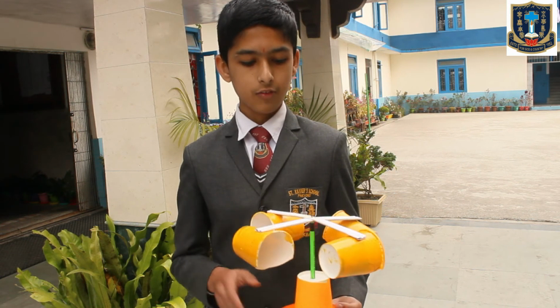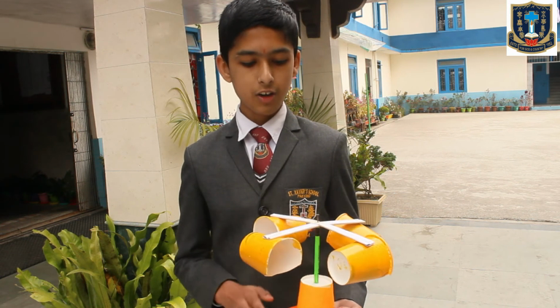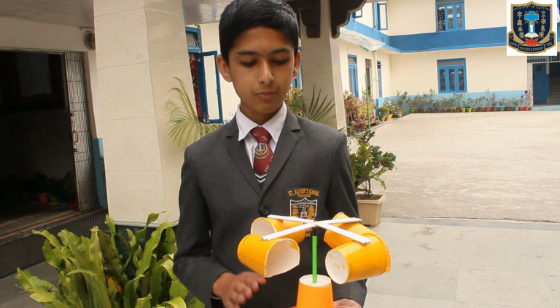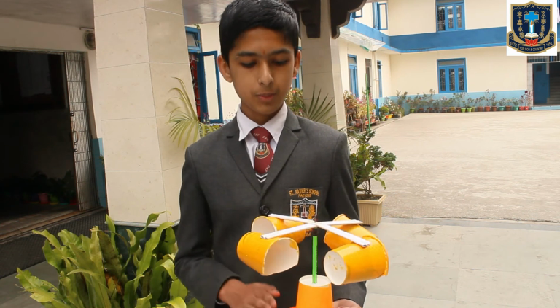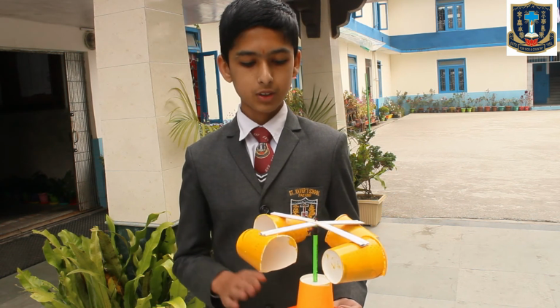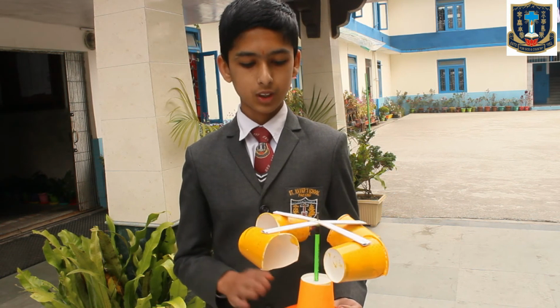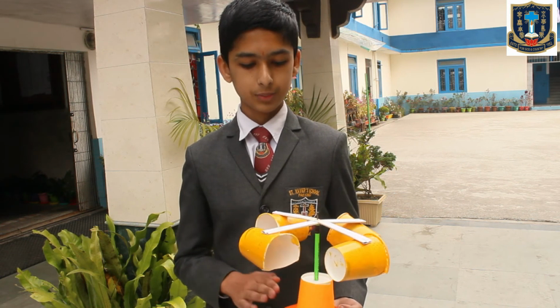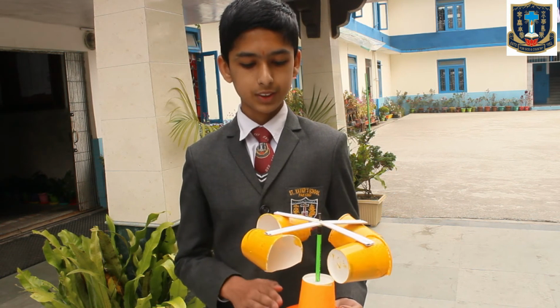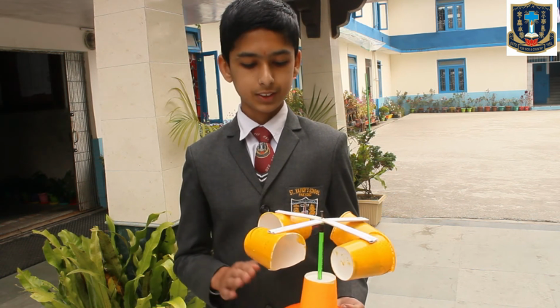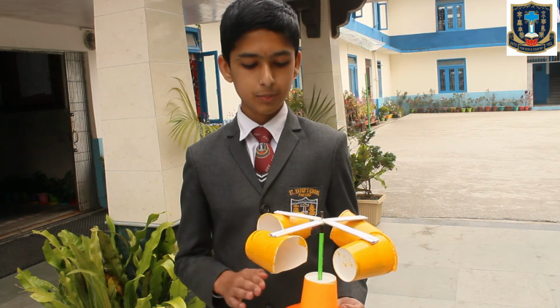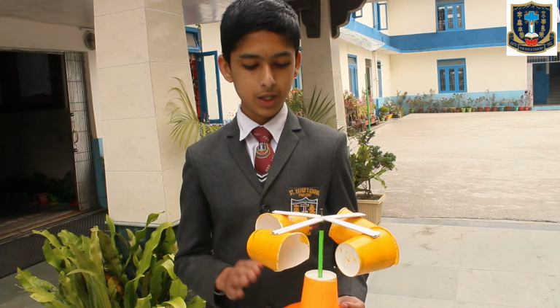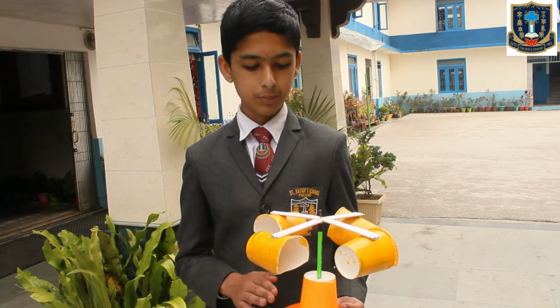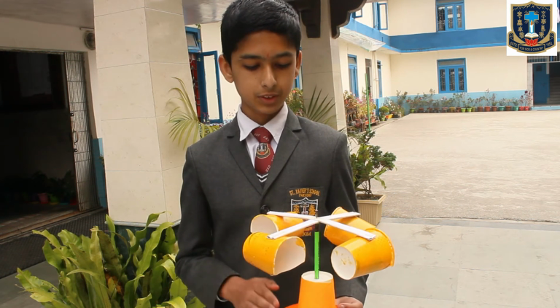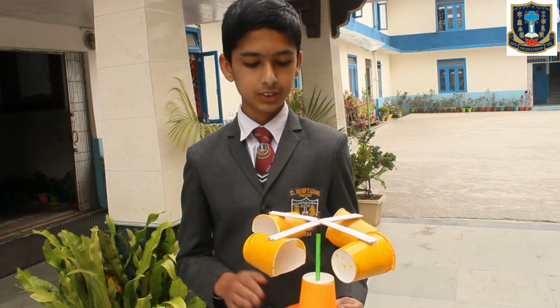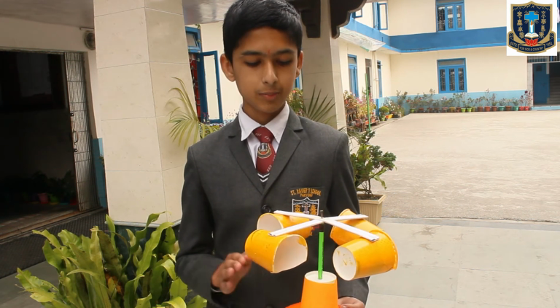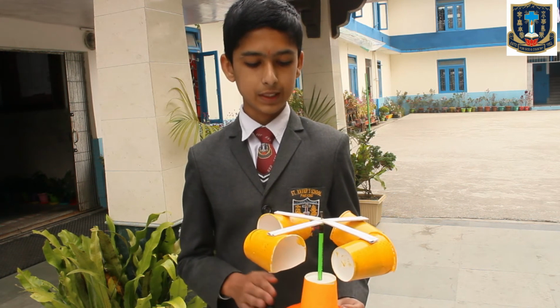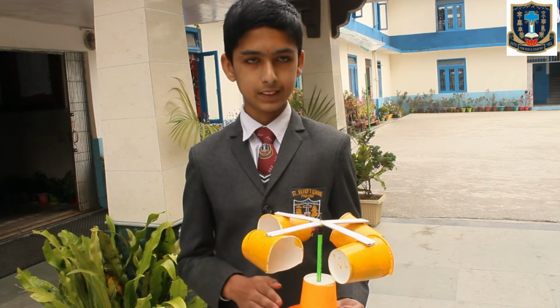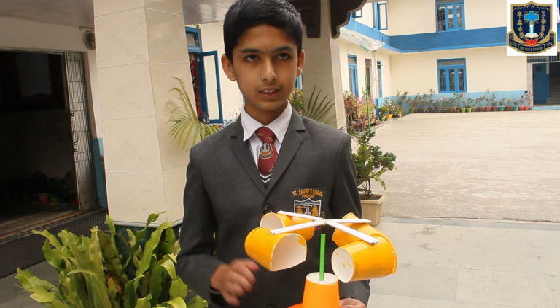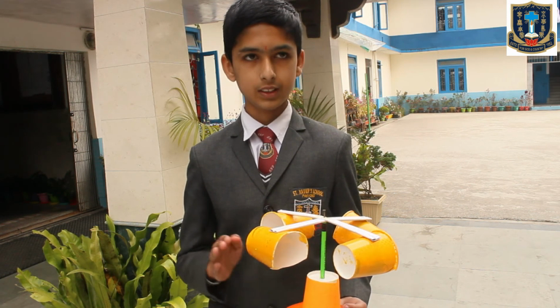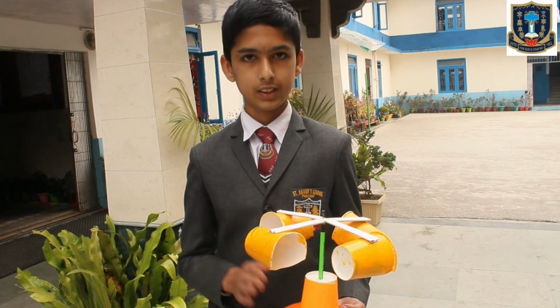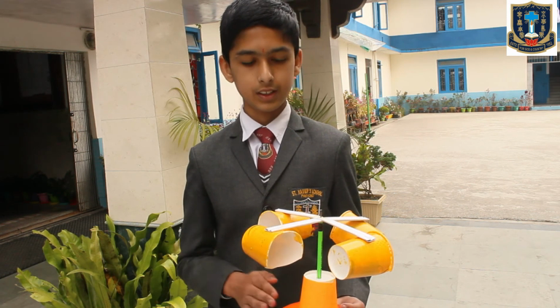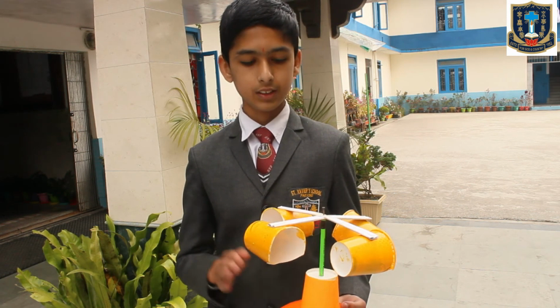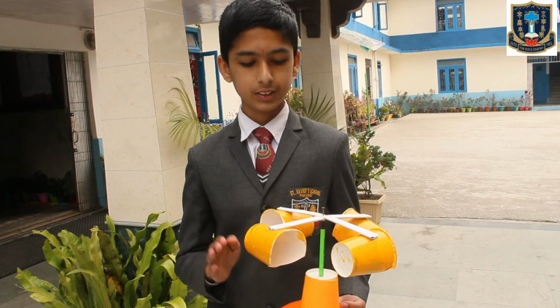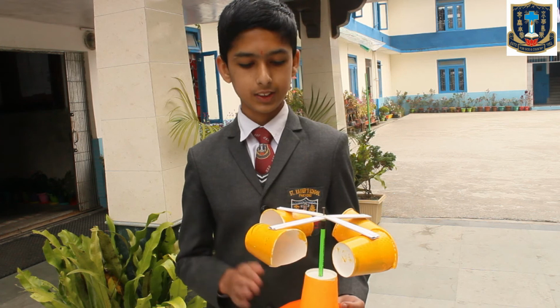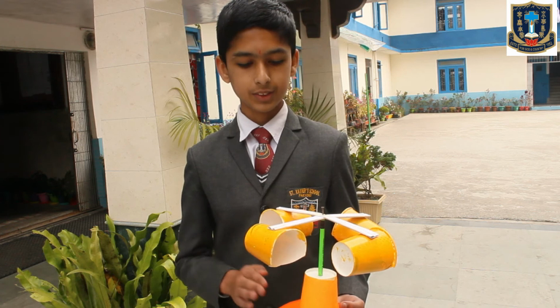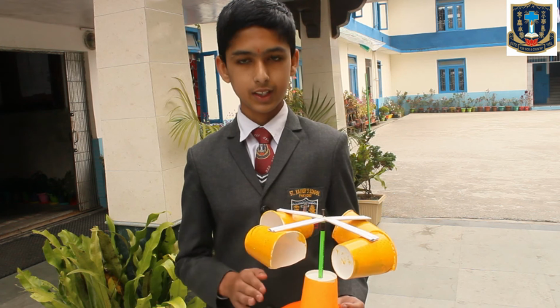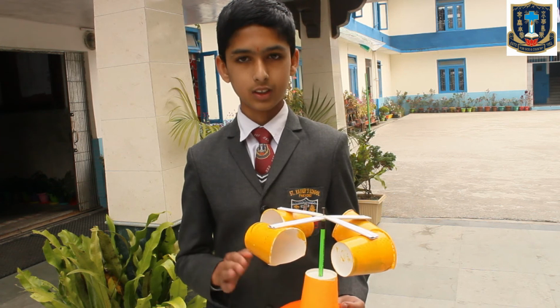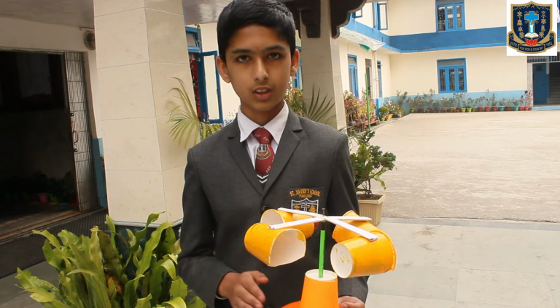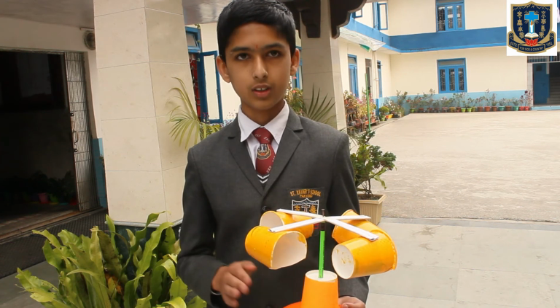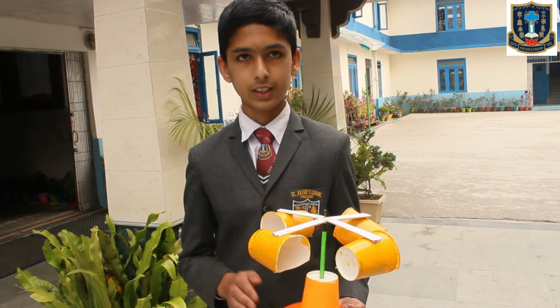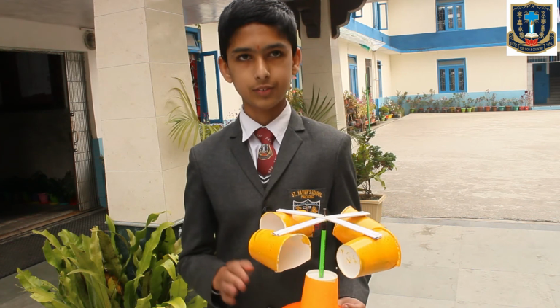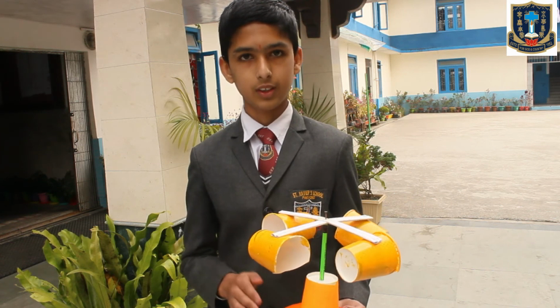Five paper cups, some papers, a pencil, a nail, and steps and color as well.